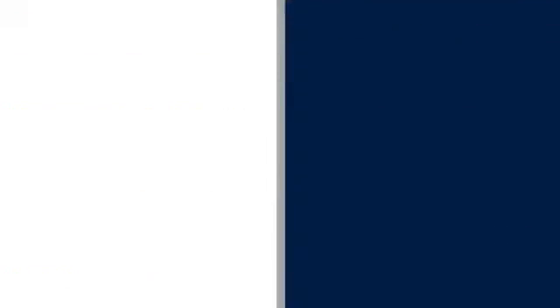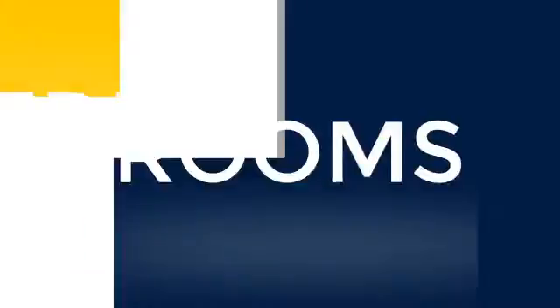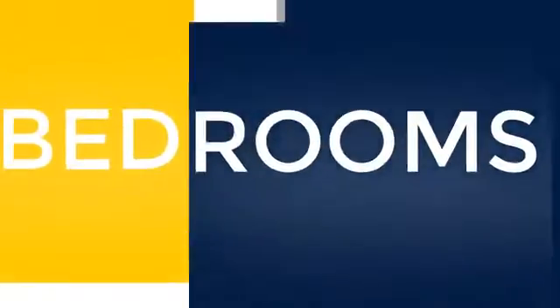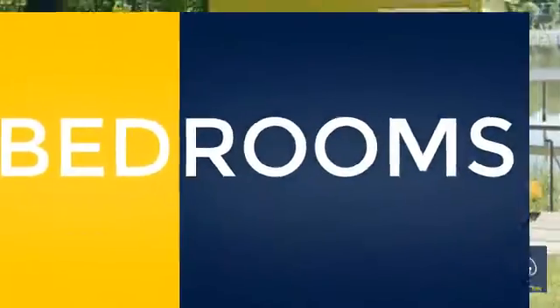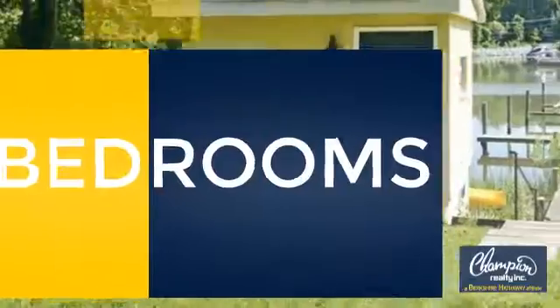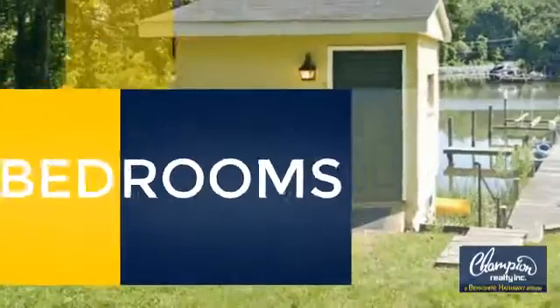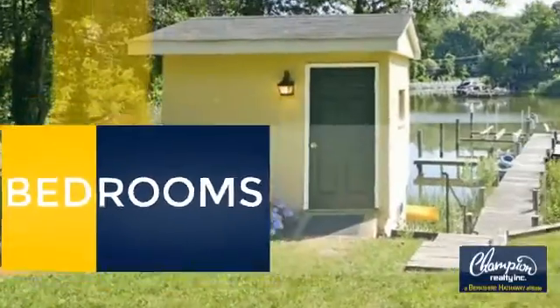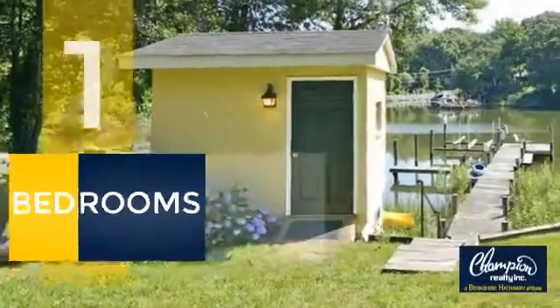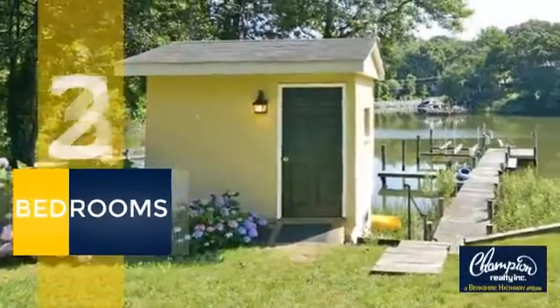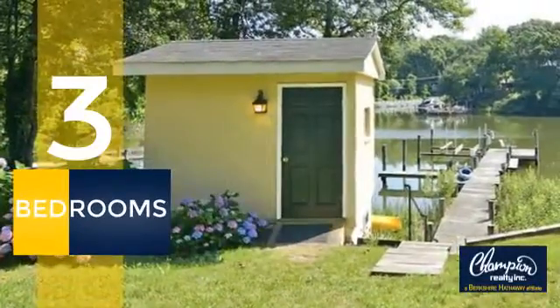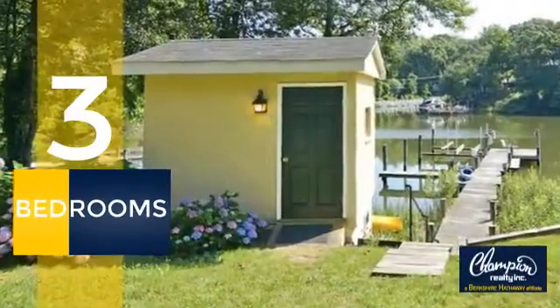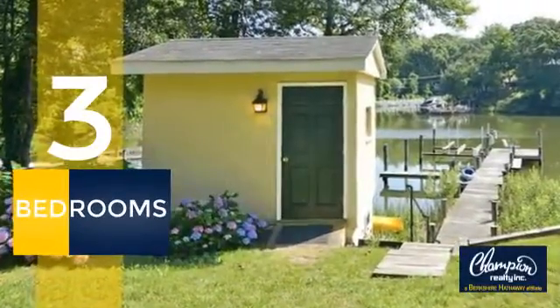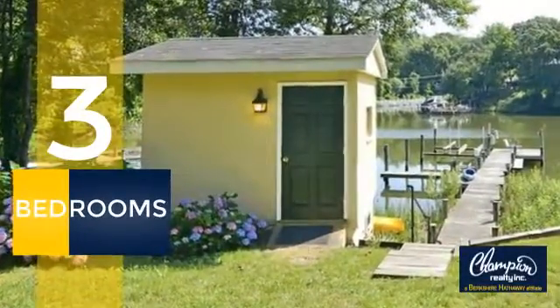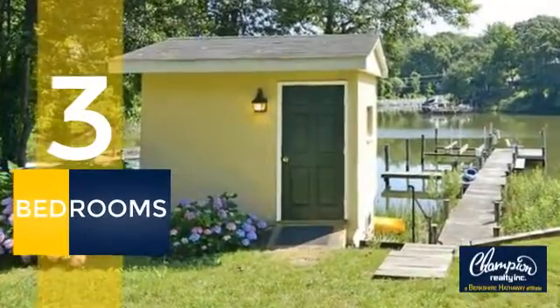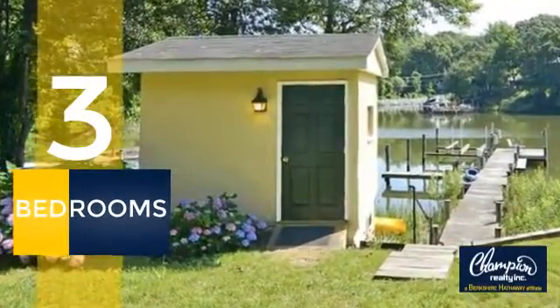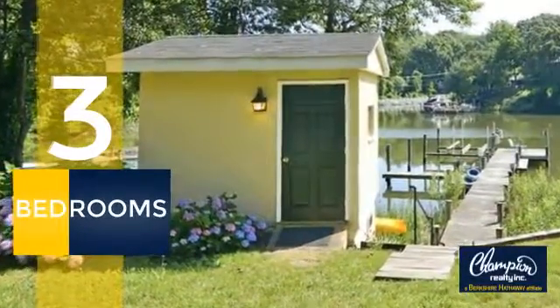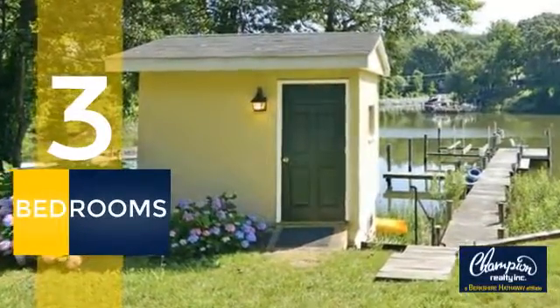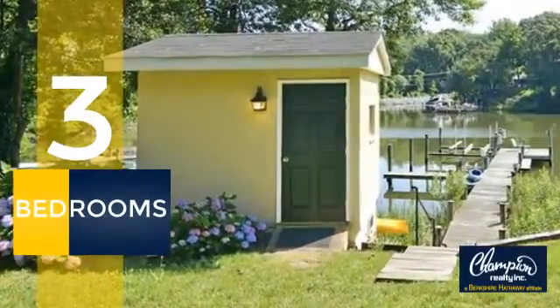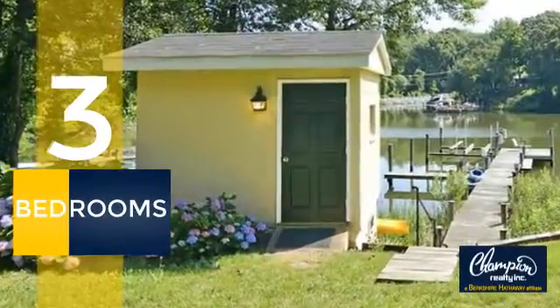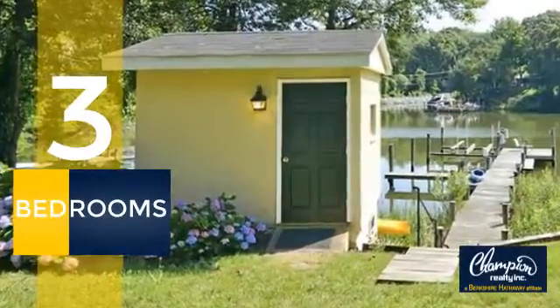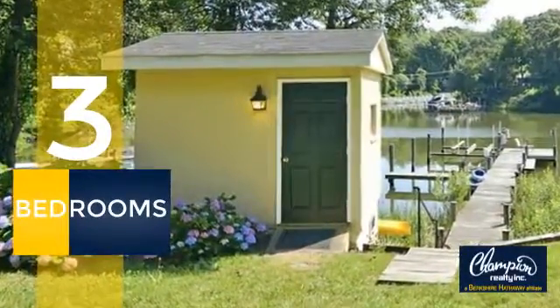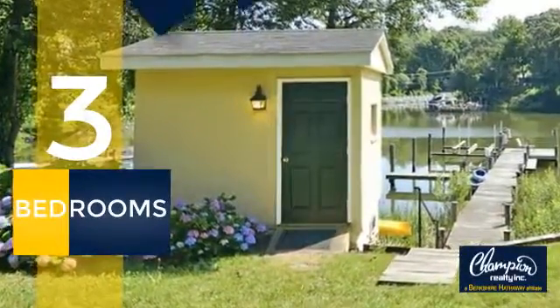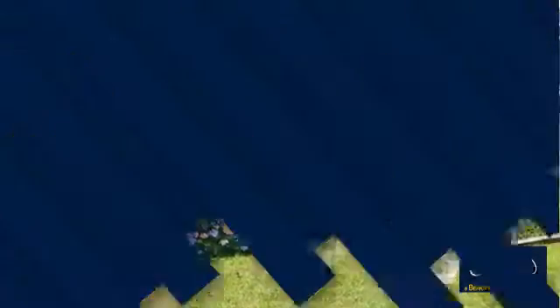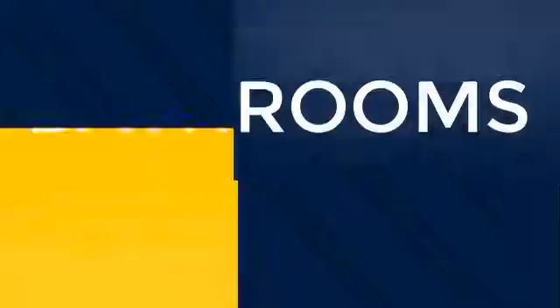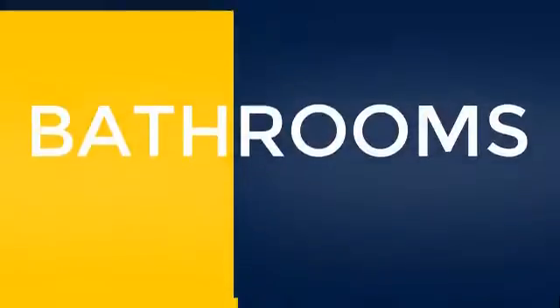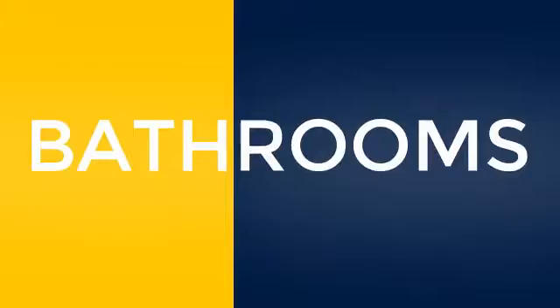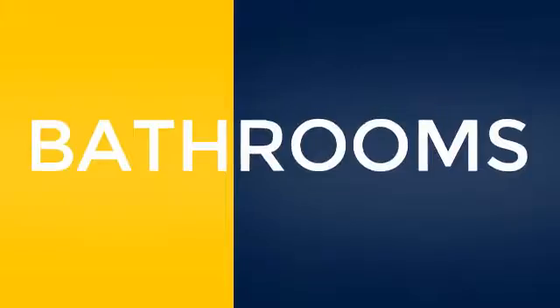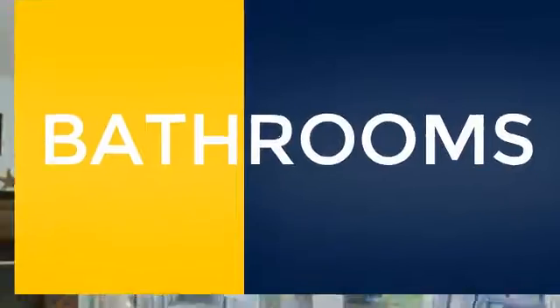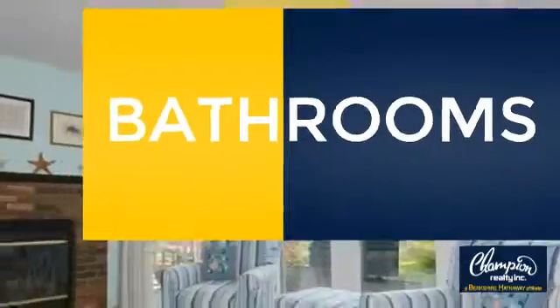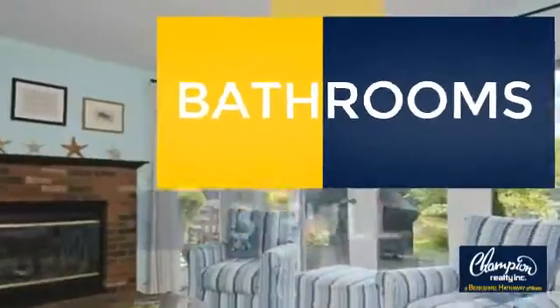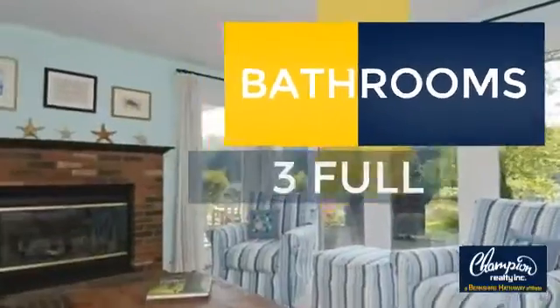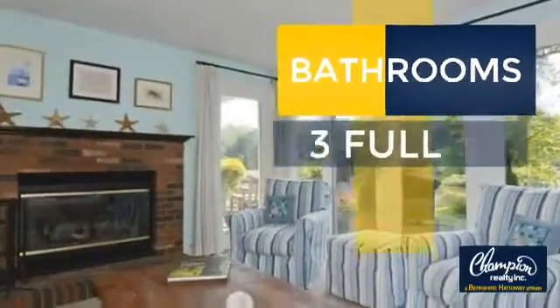Inside you'll find three bedrooms, so everyone has a private space to come home to, as well as three full bathrooms.